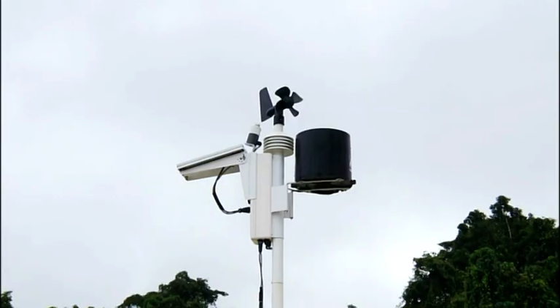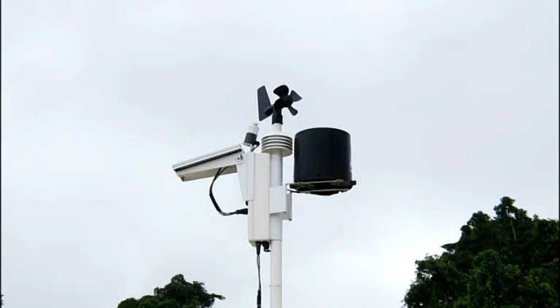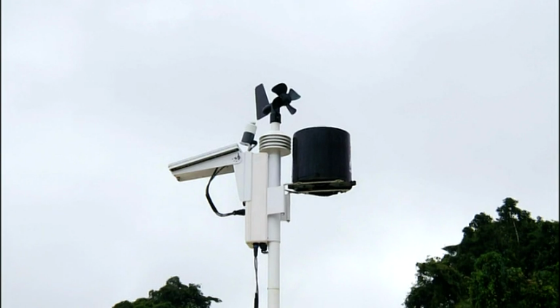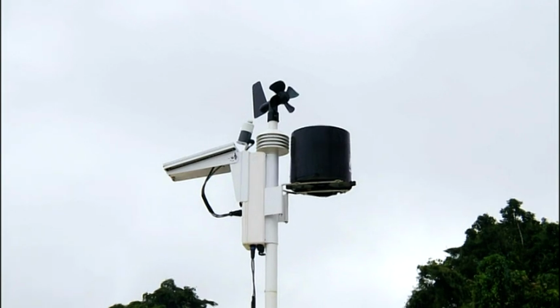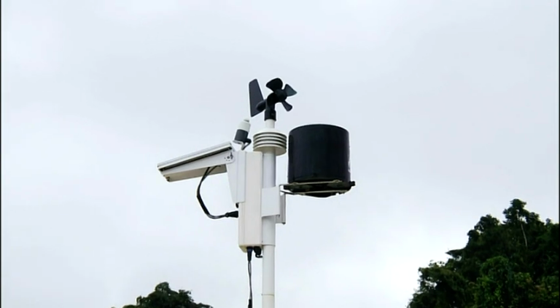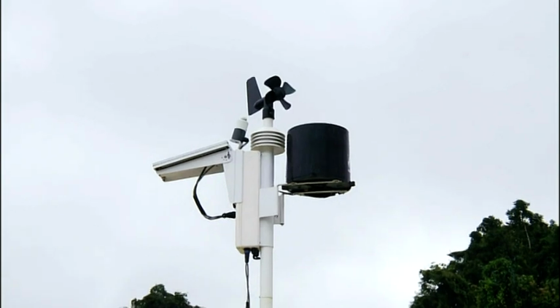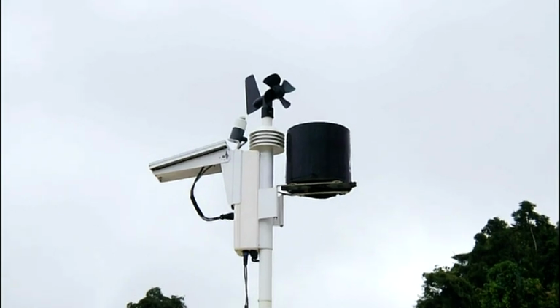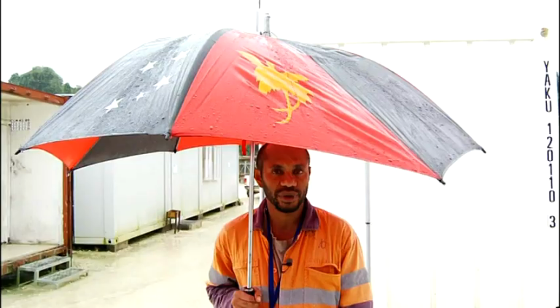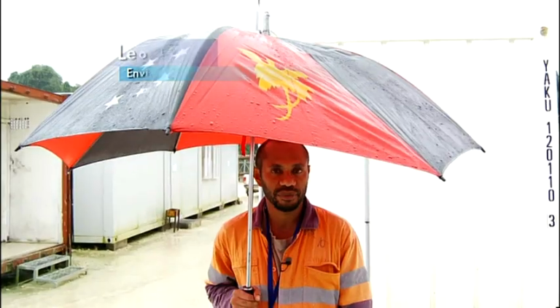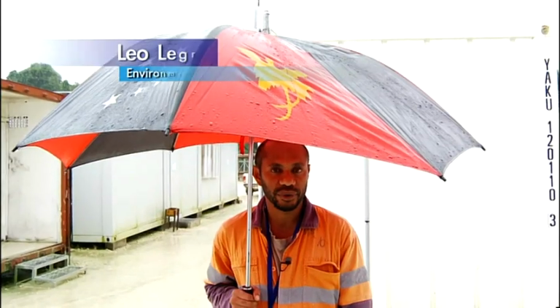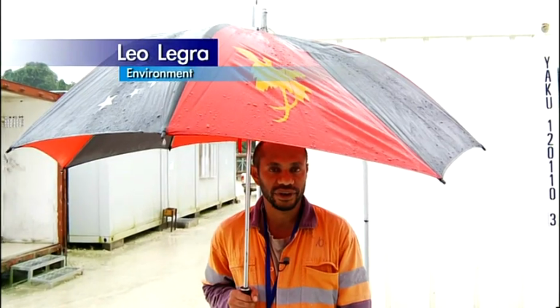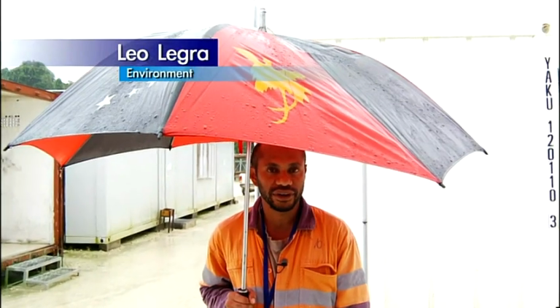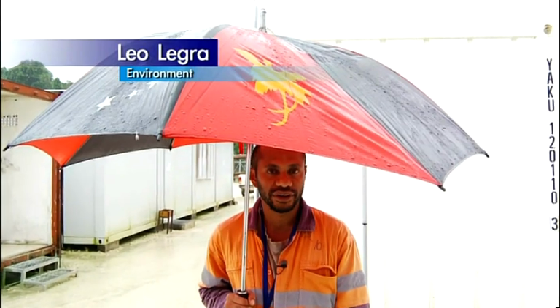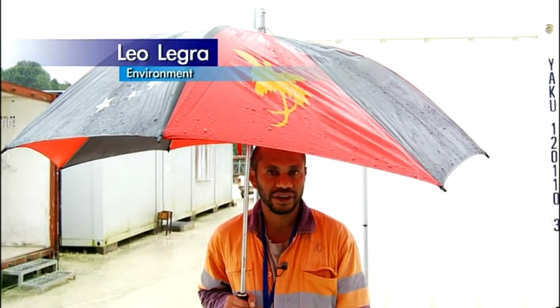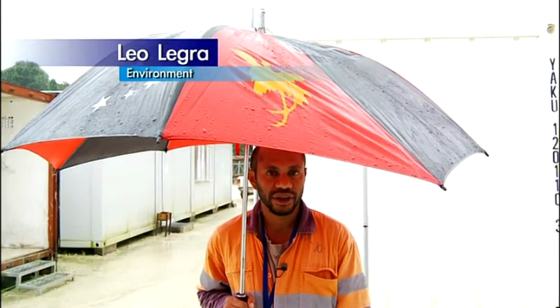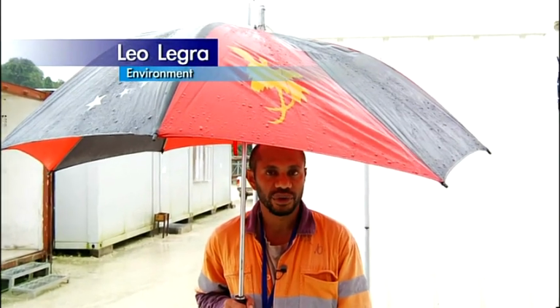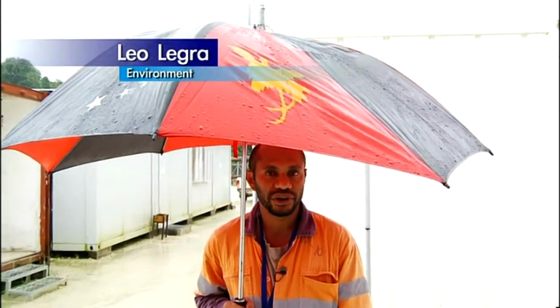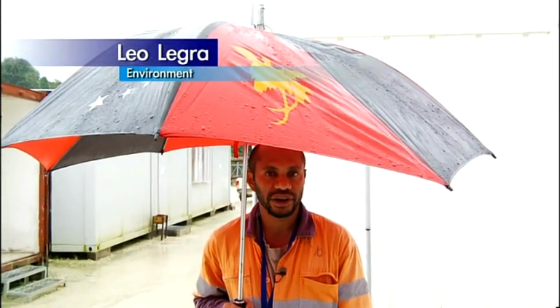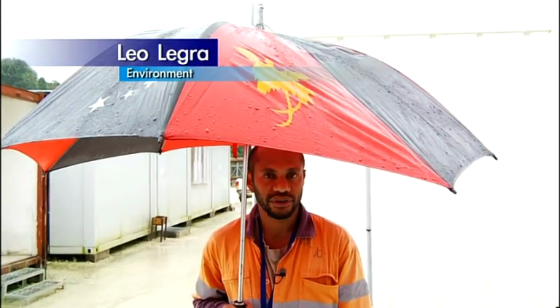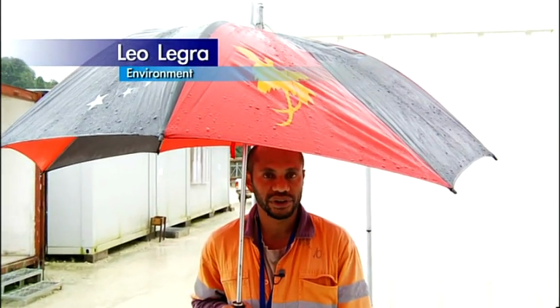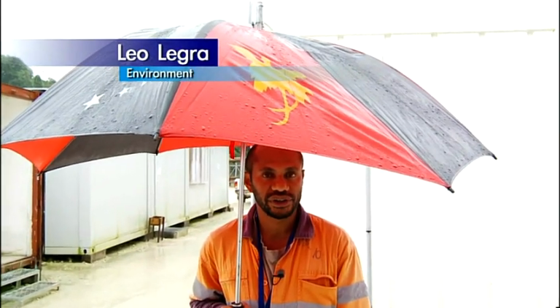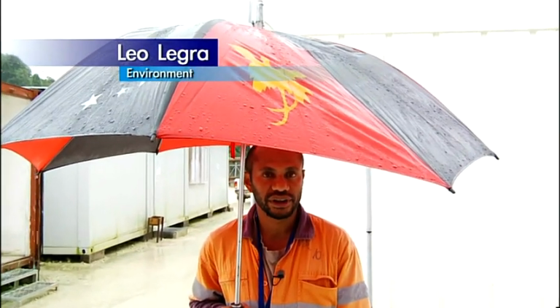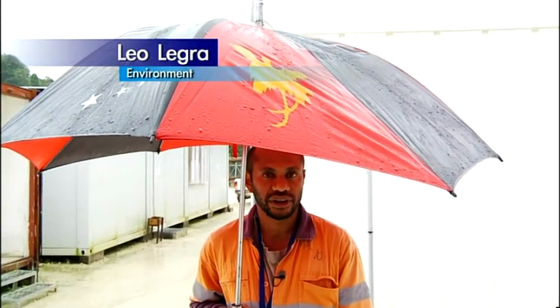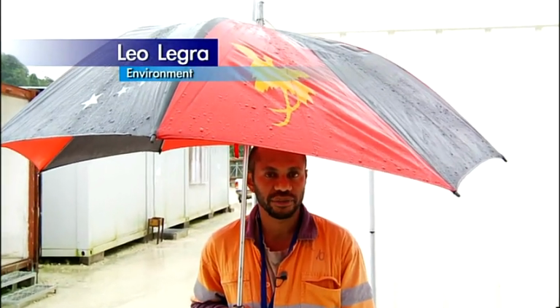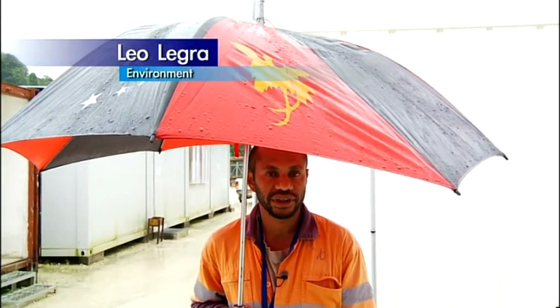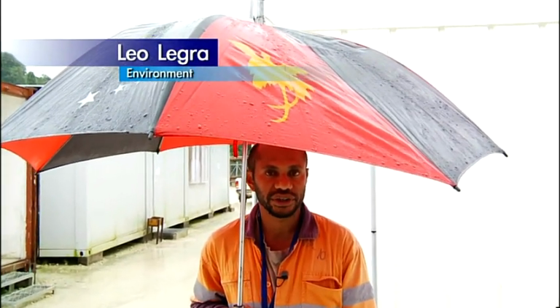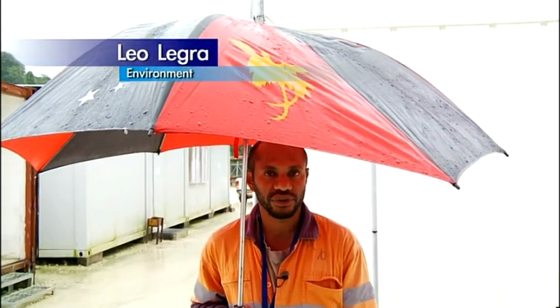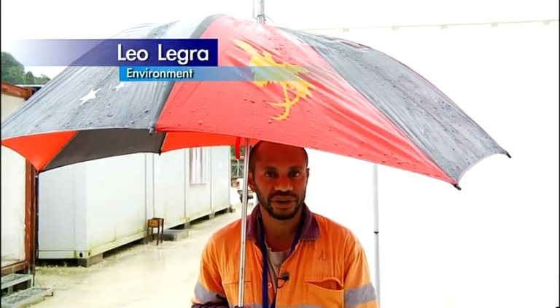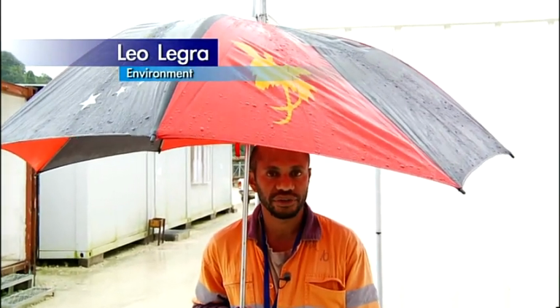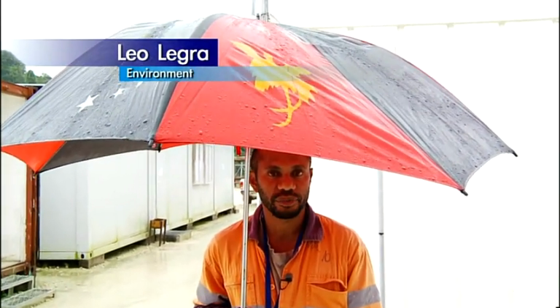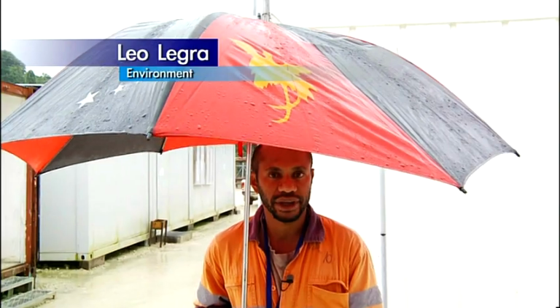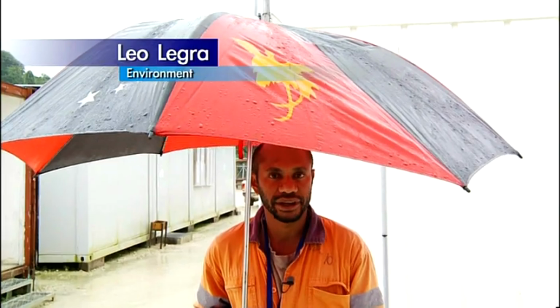In this area of Papua New Guinea, we have on average 10 metres of rainfall per year.